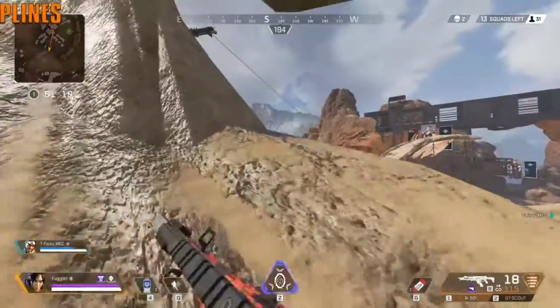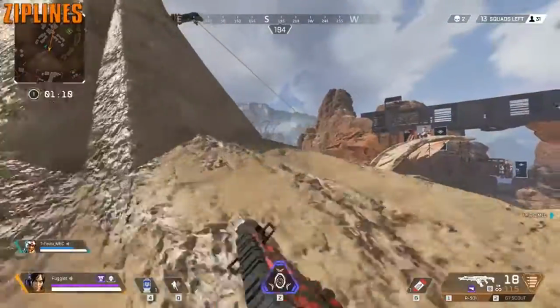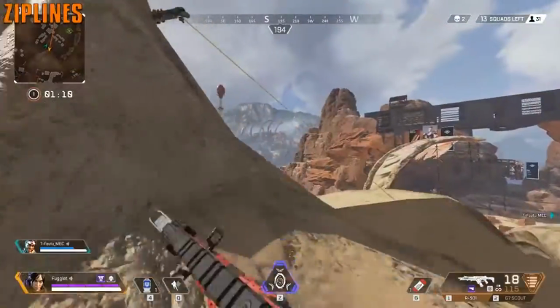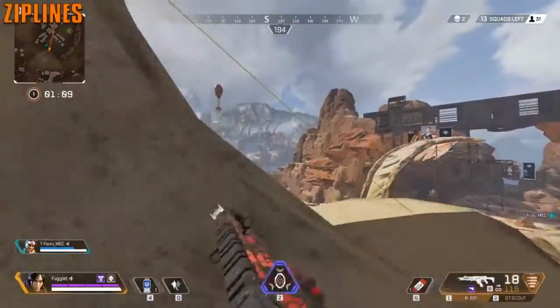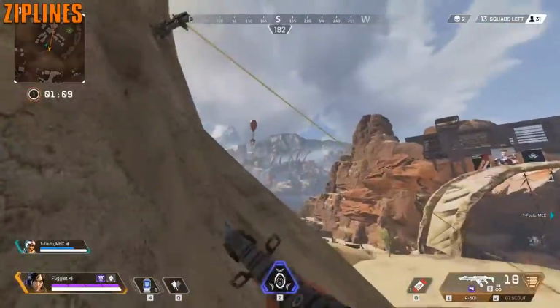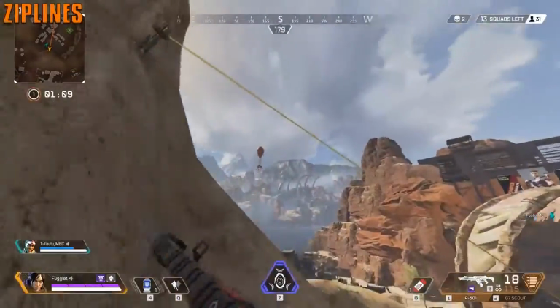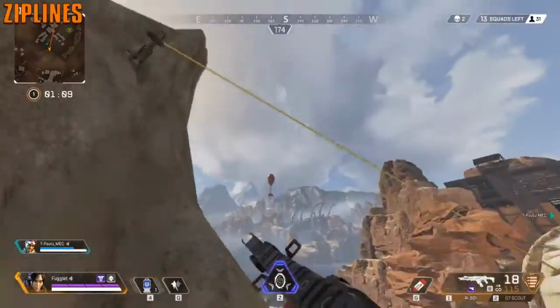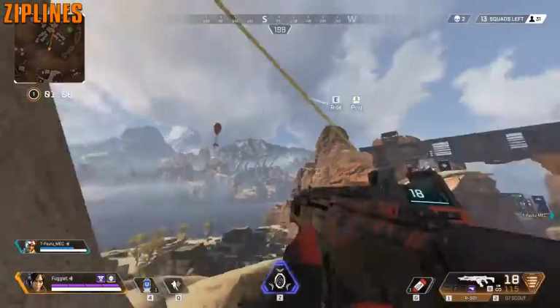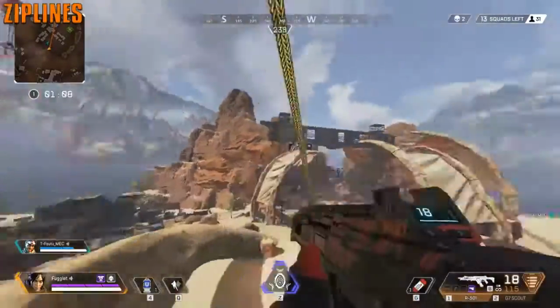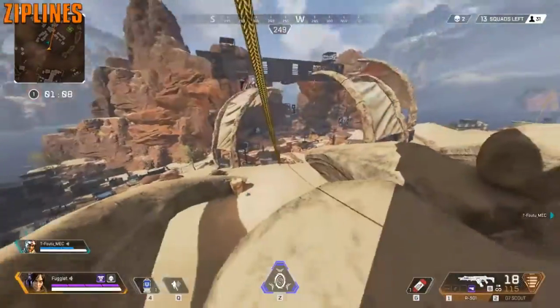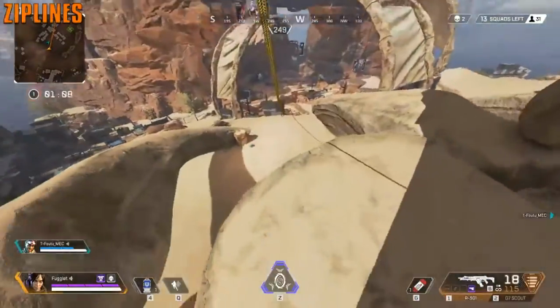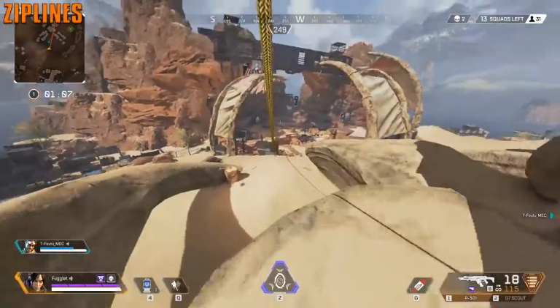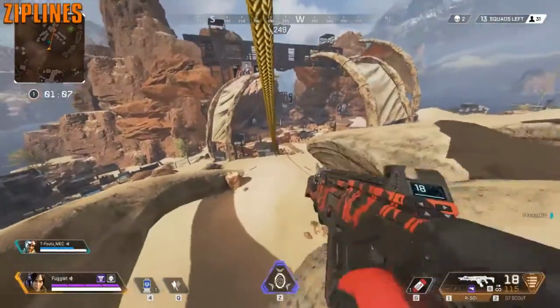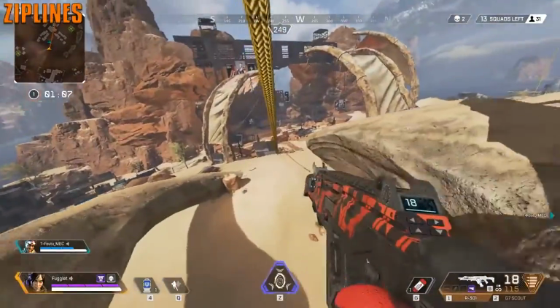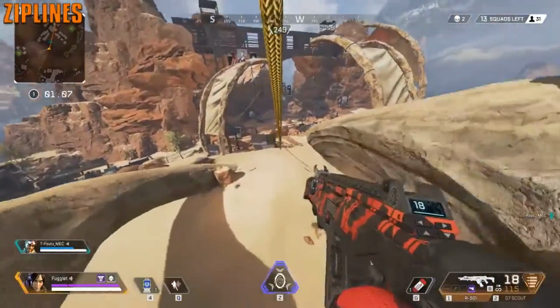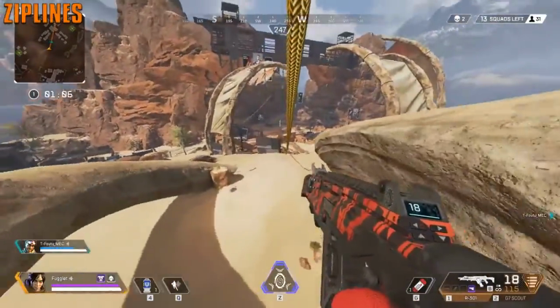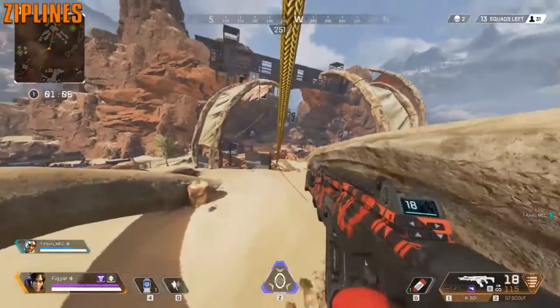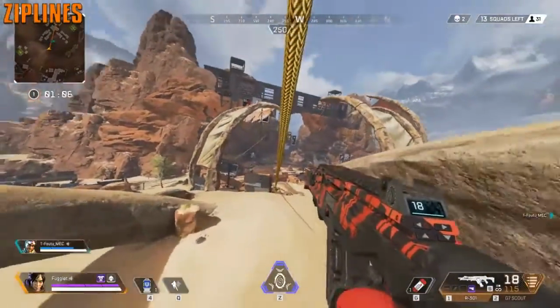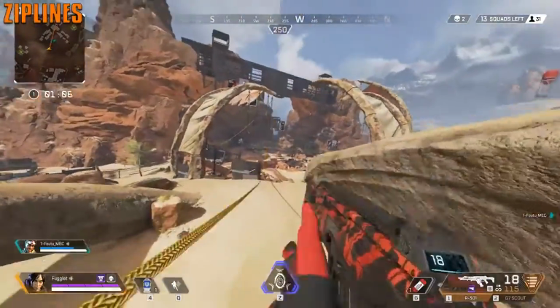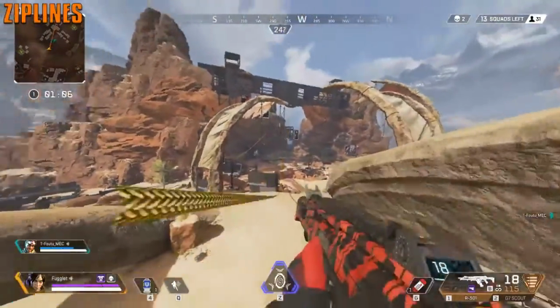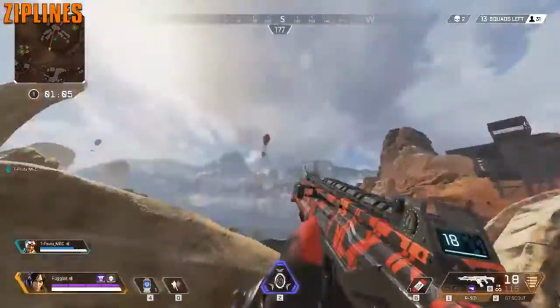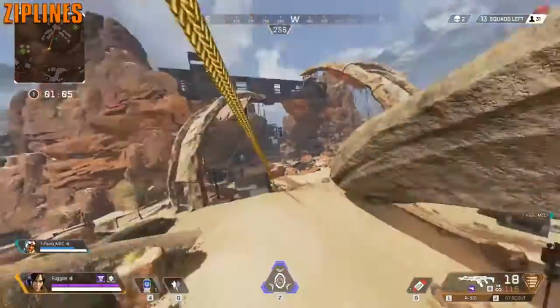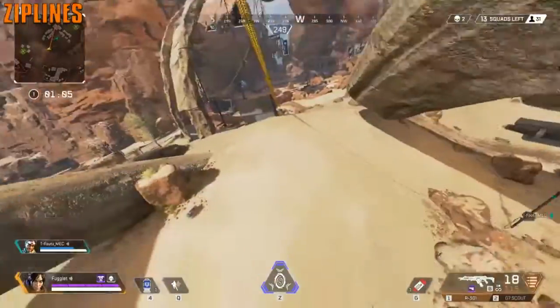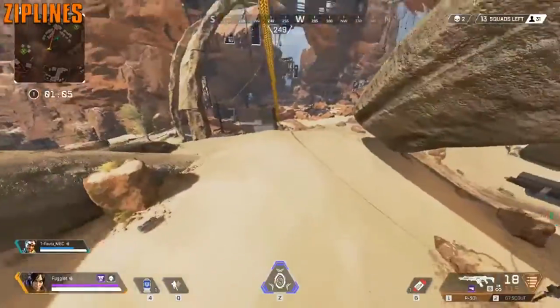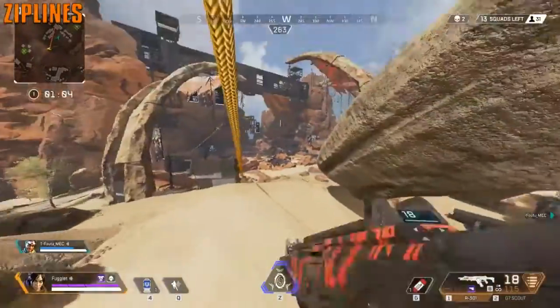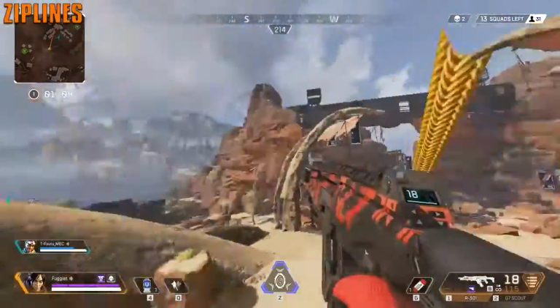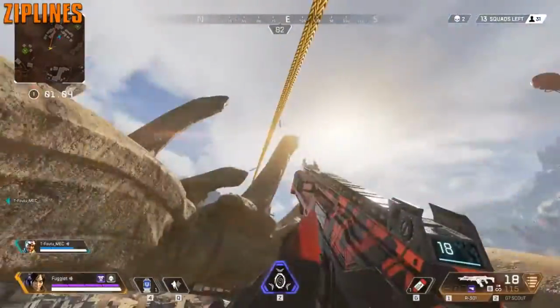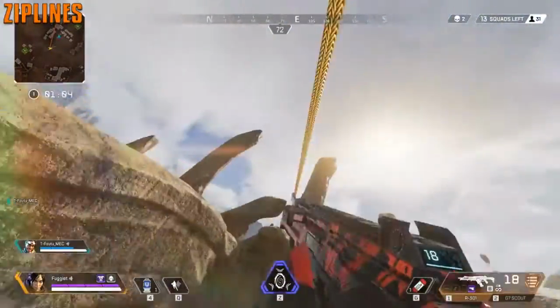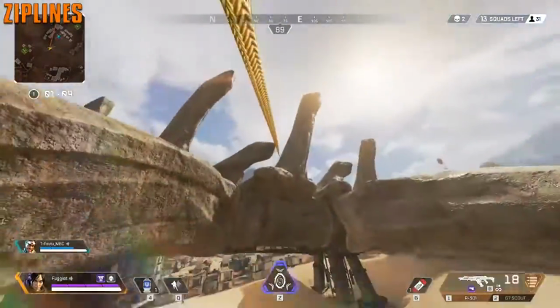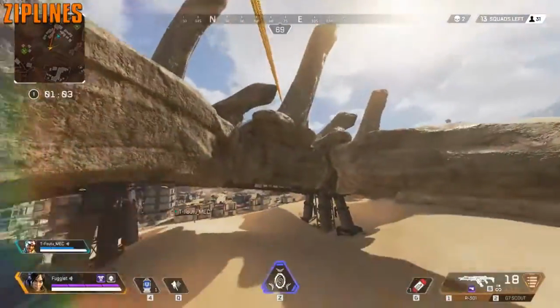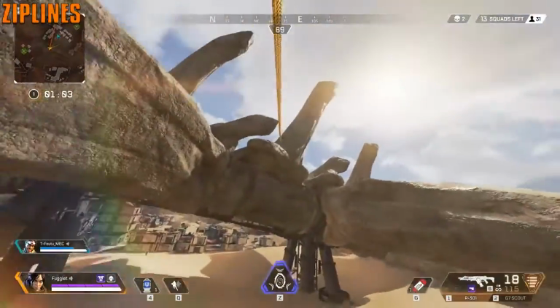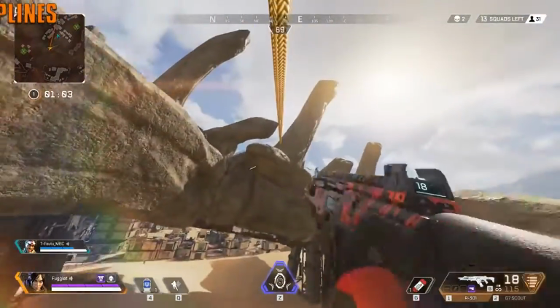There are zip lines placed around the map which you can grab onto. You can go back and down and even jump on the way down, swap around, and go back up.